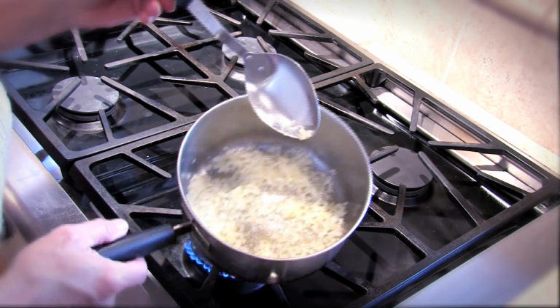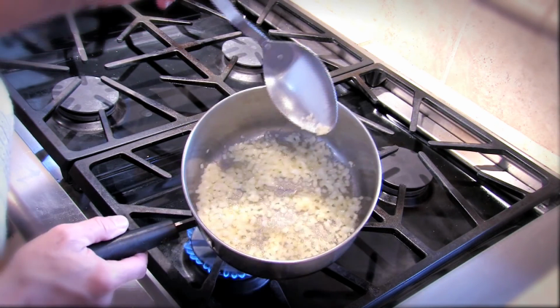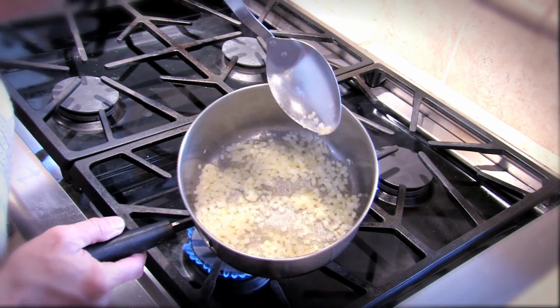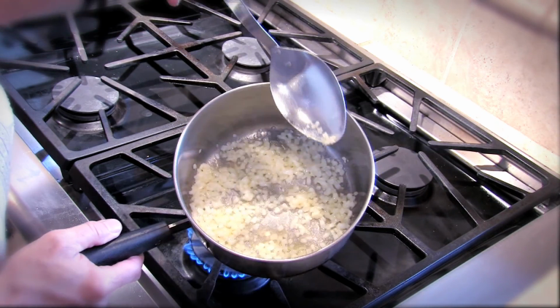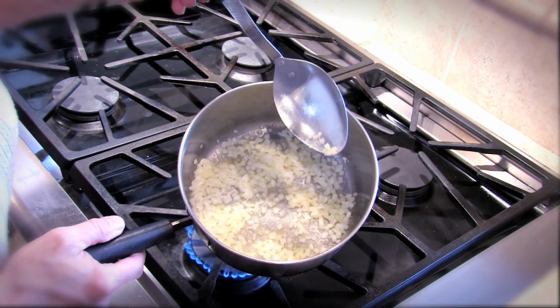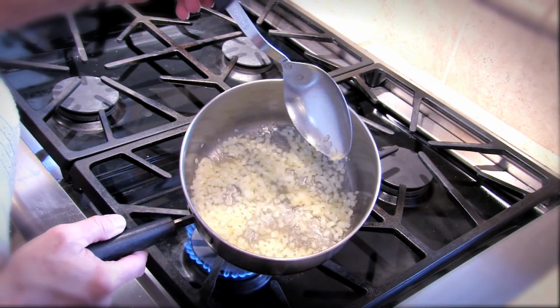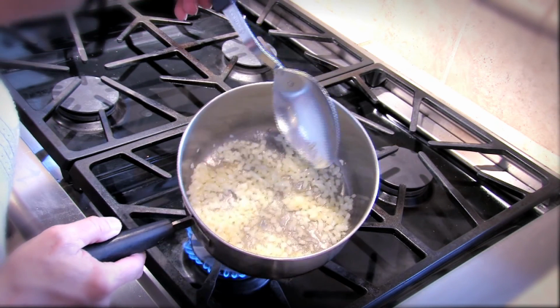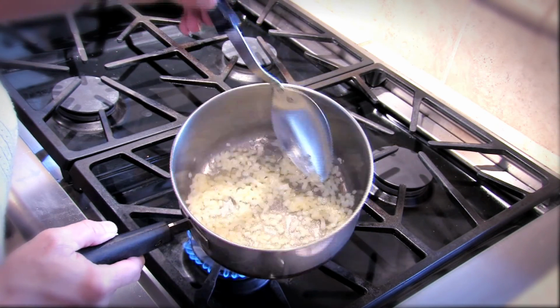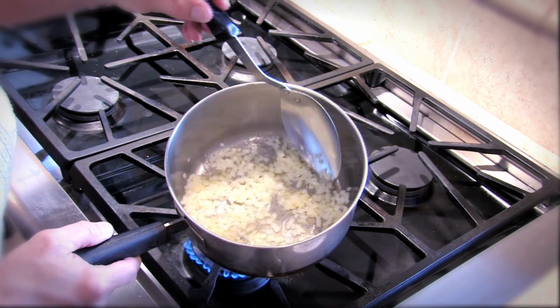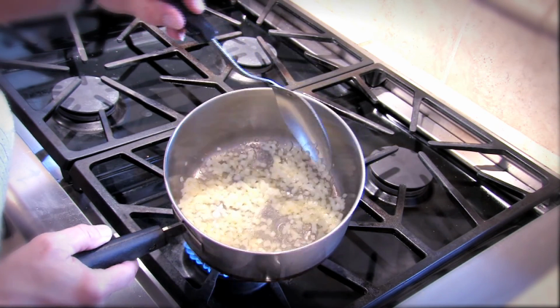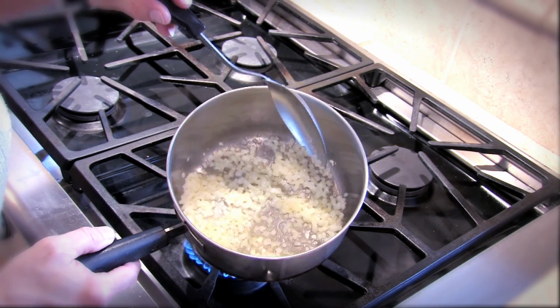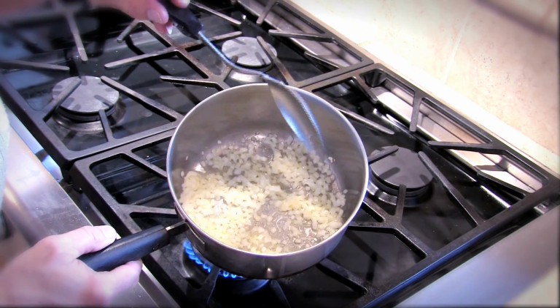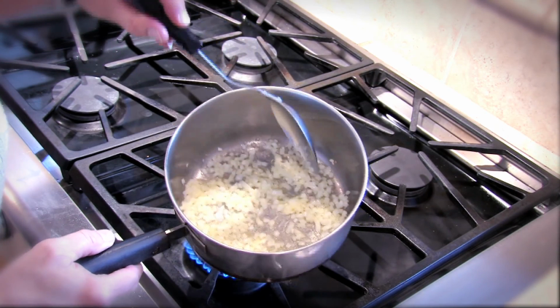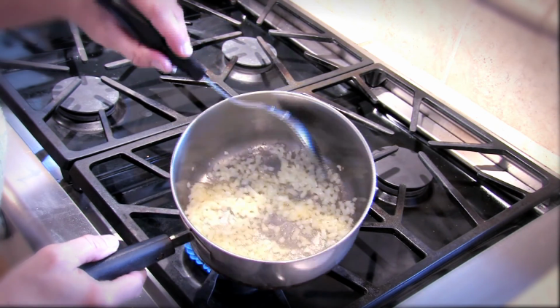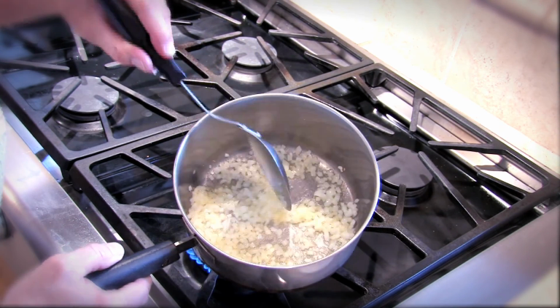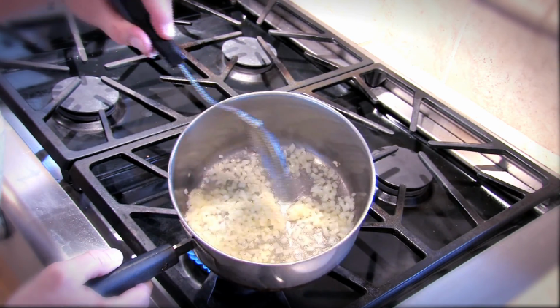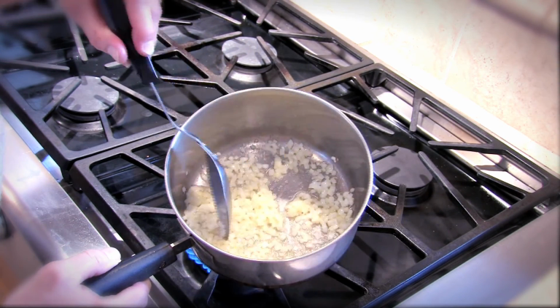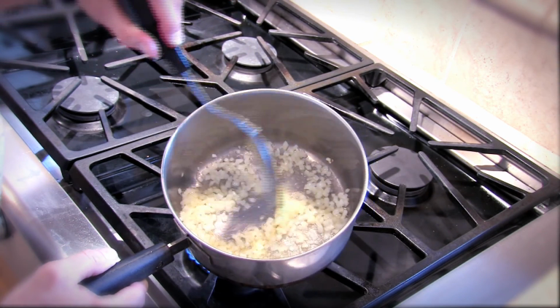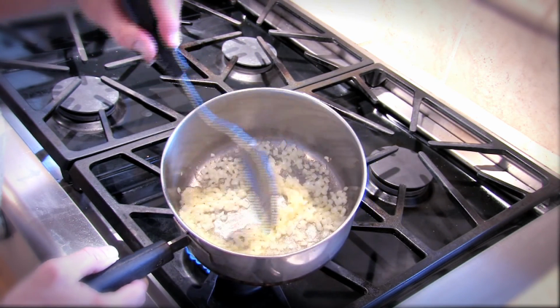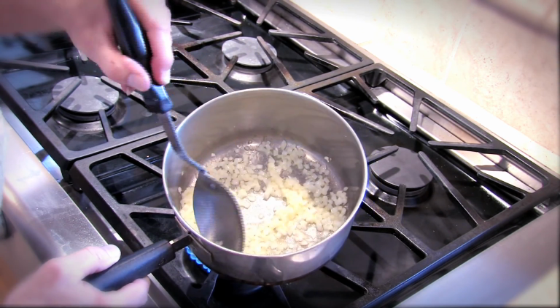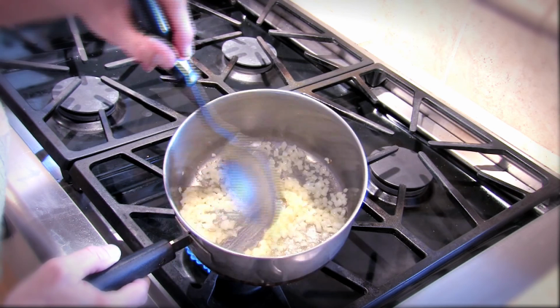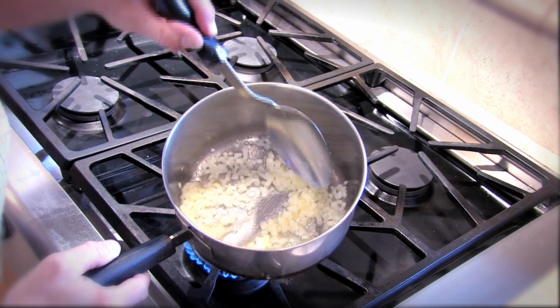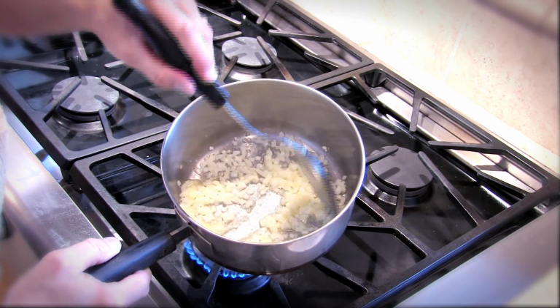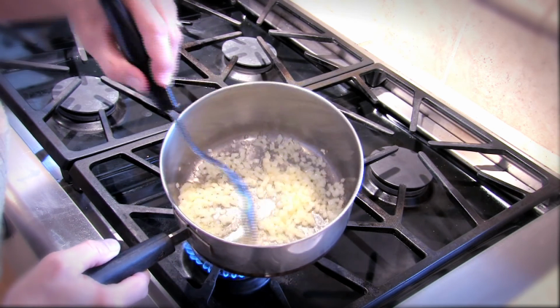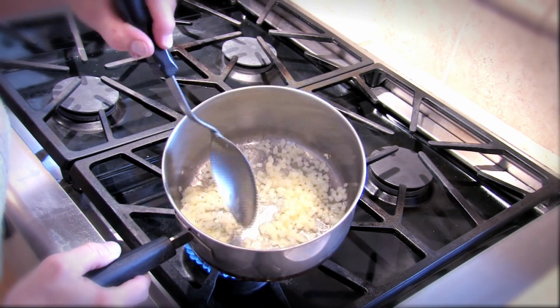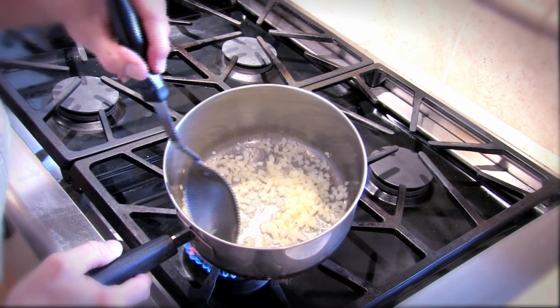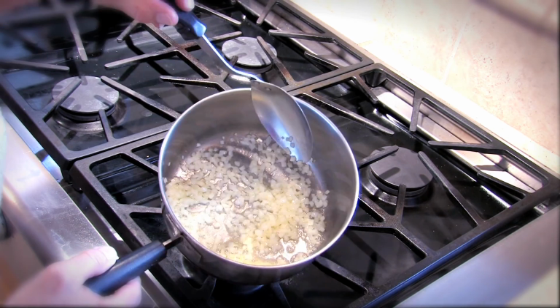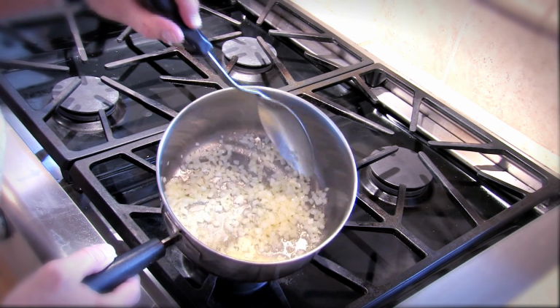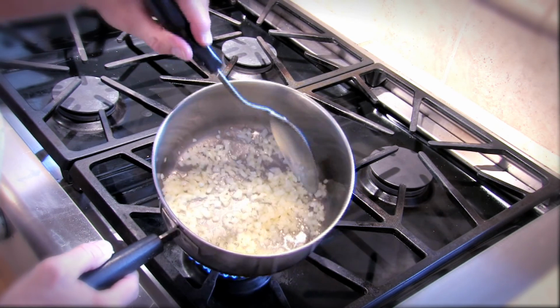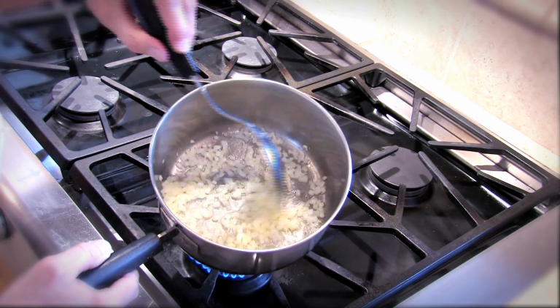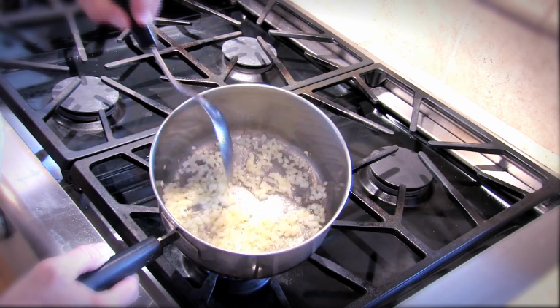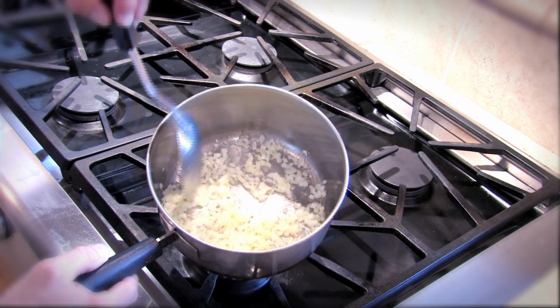All right, our onion is soft enough. See how it's kind of wilty looking and it's translucent?